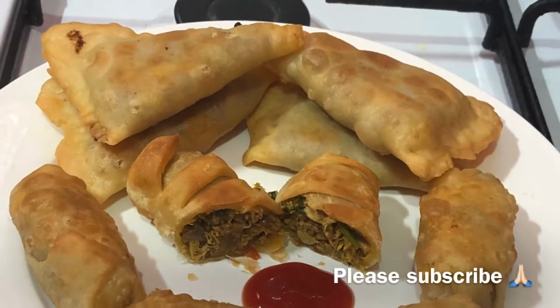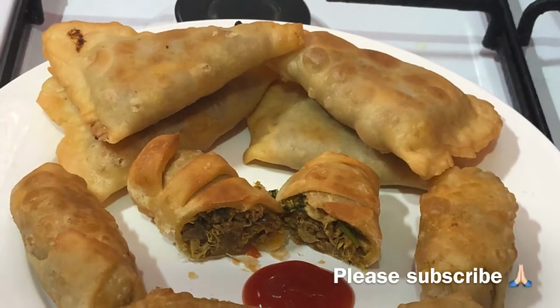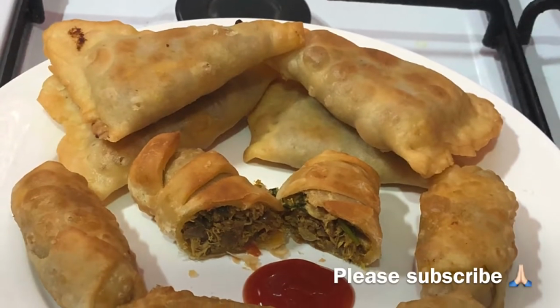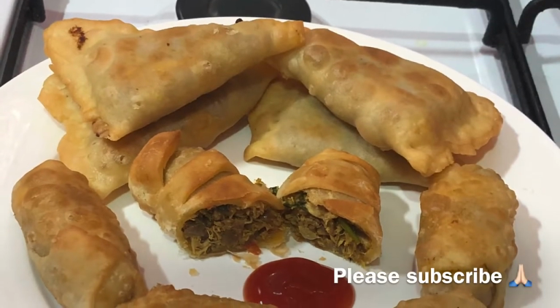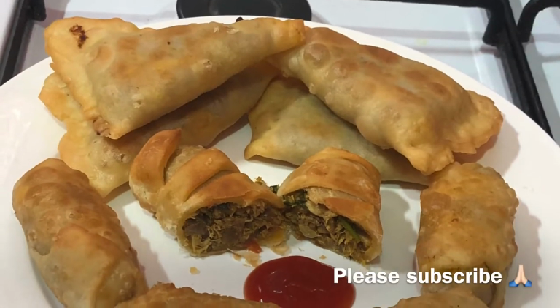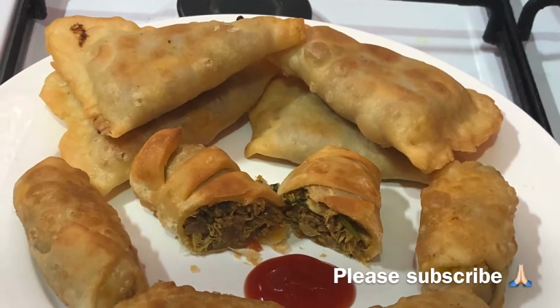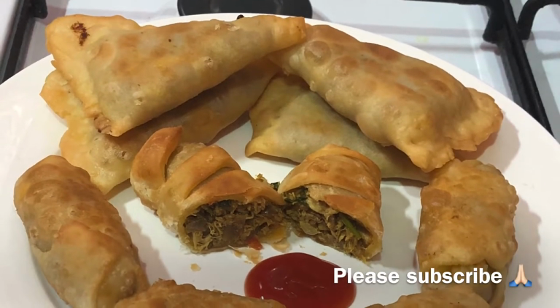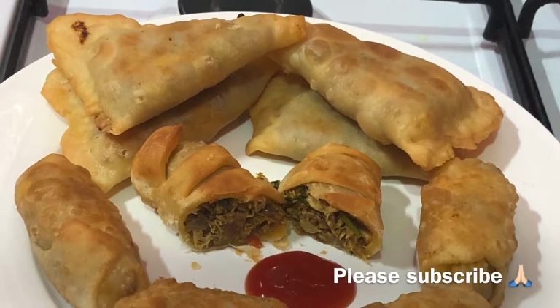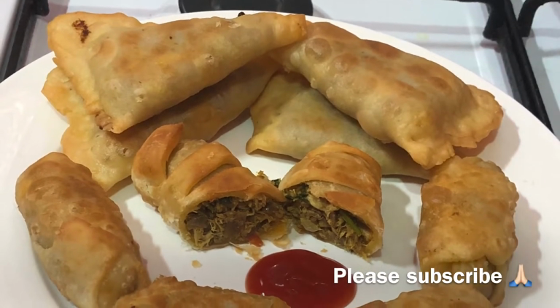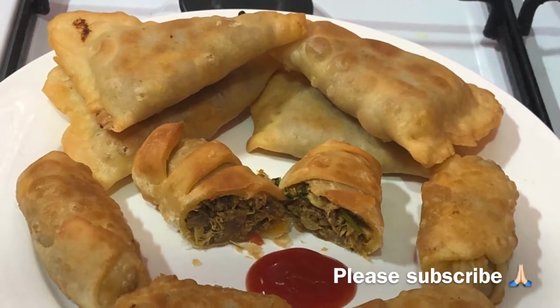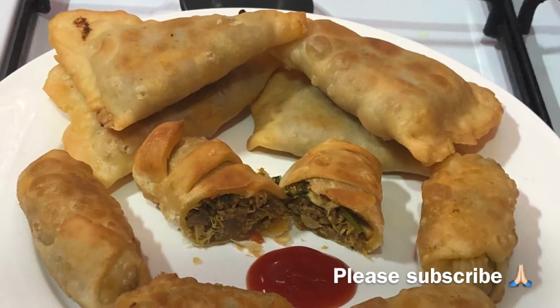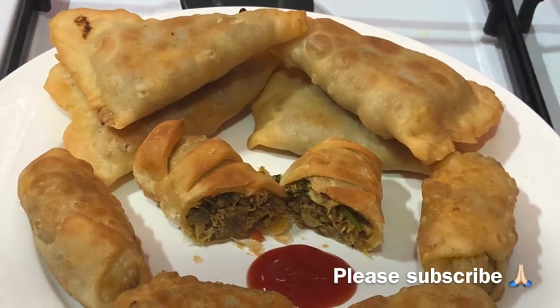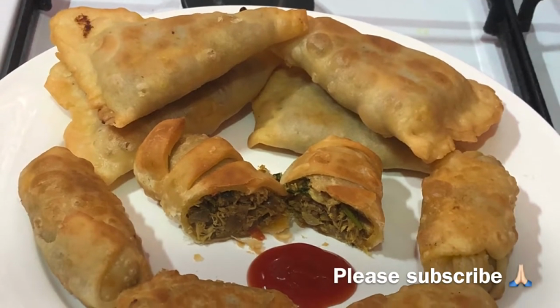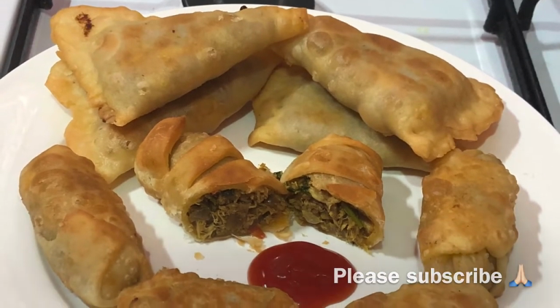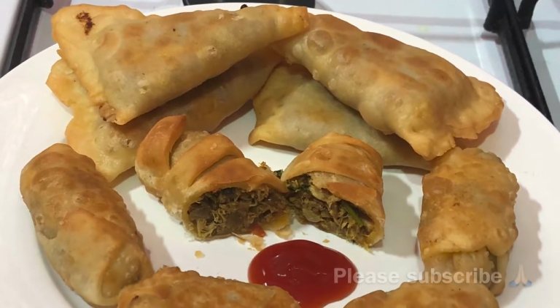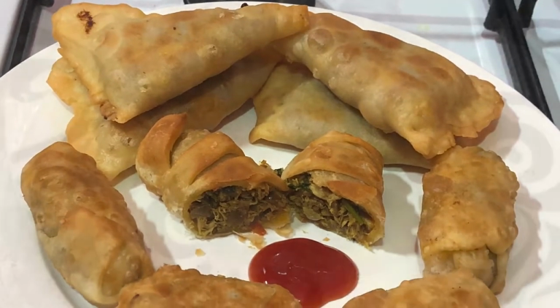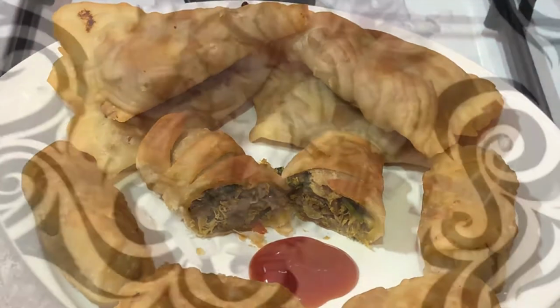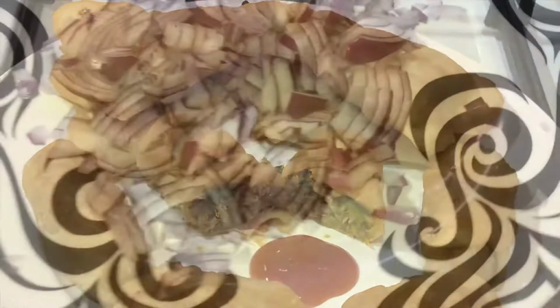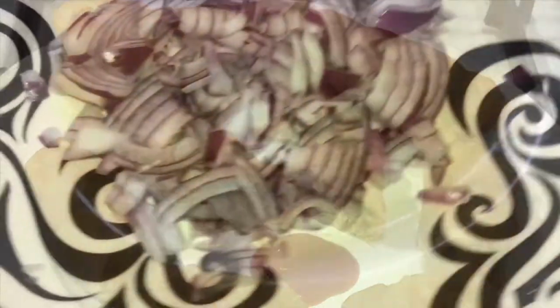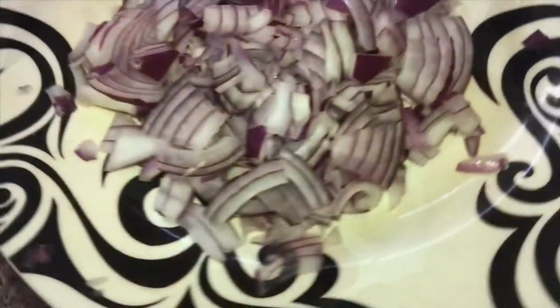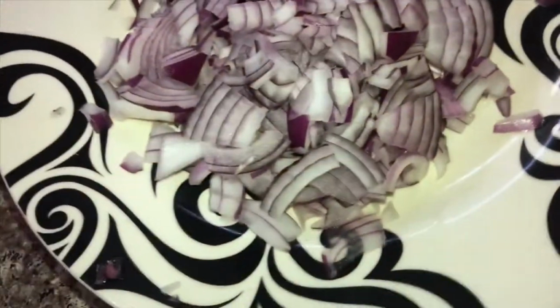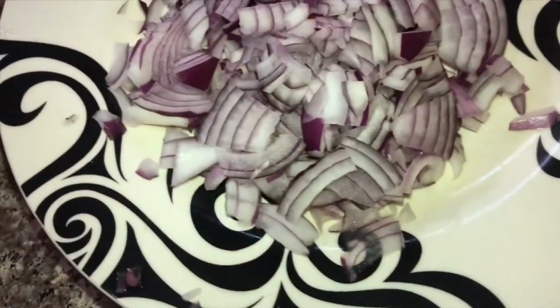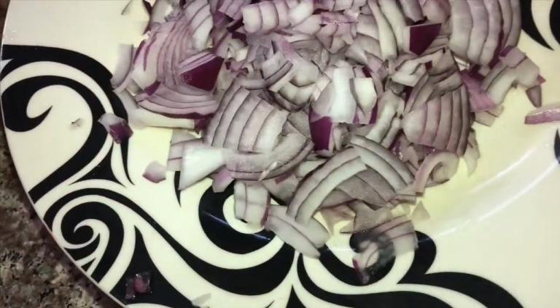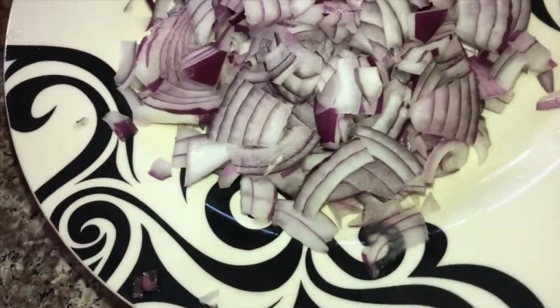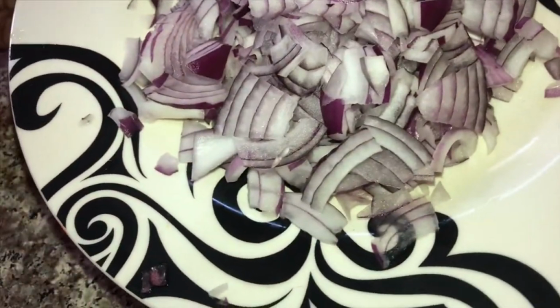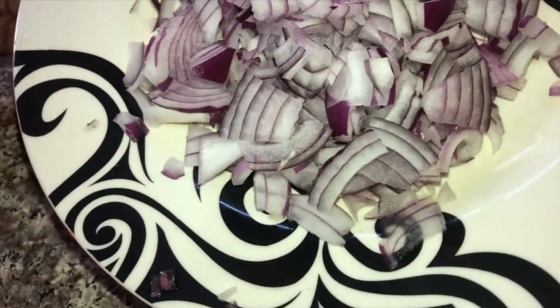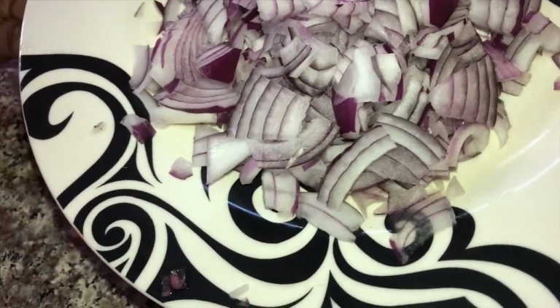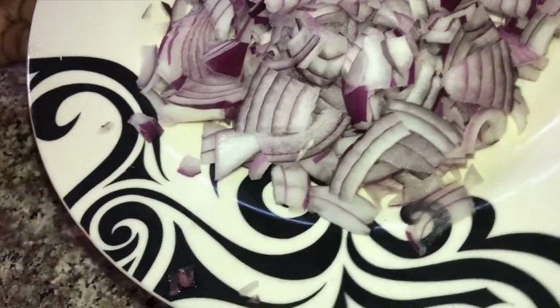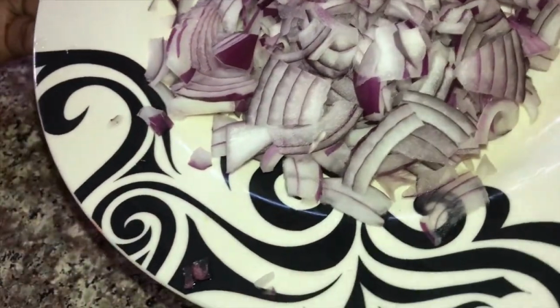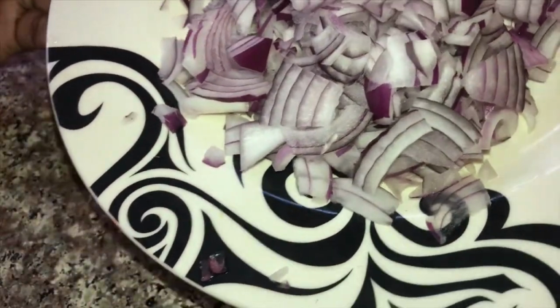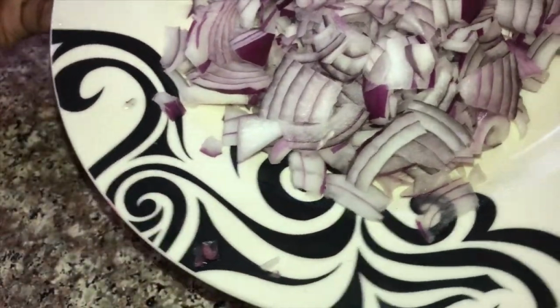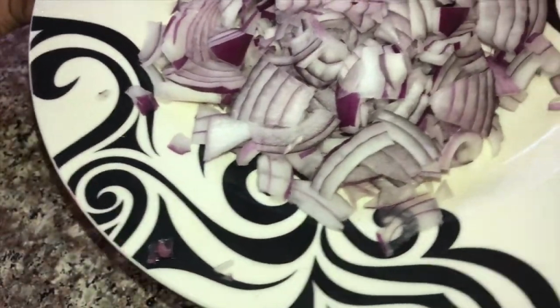It is good to see the filling. For the filling, it is very easy.